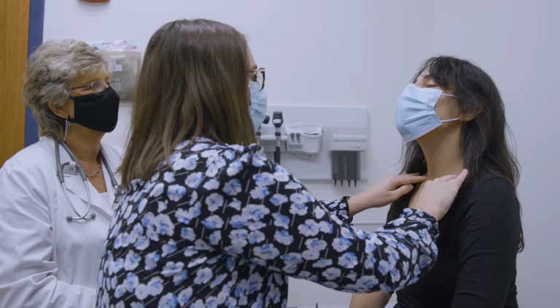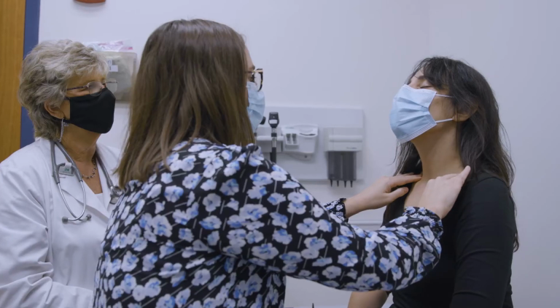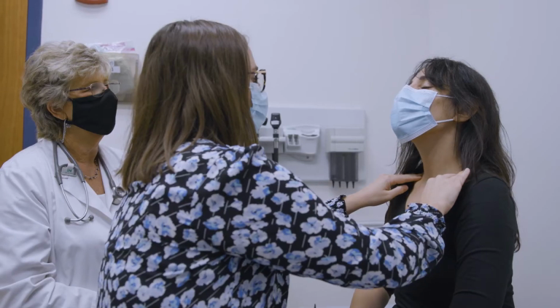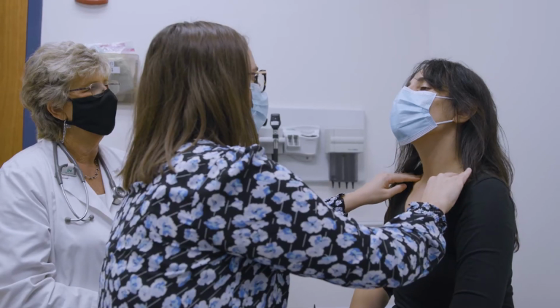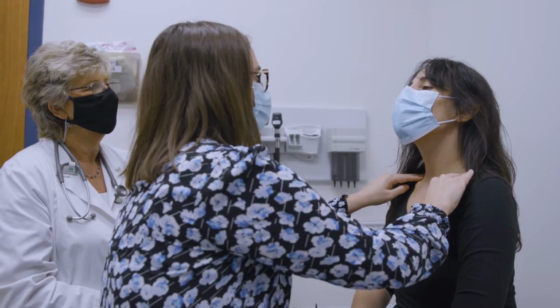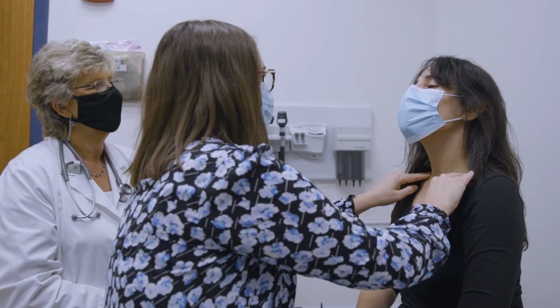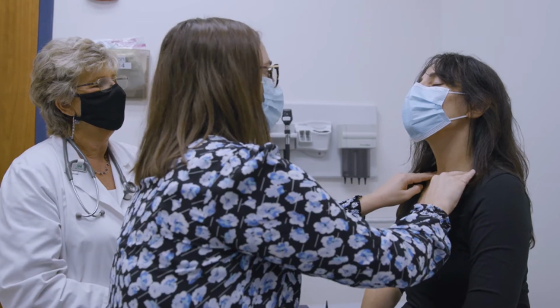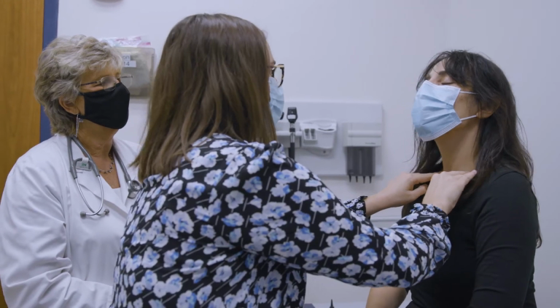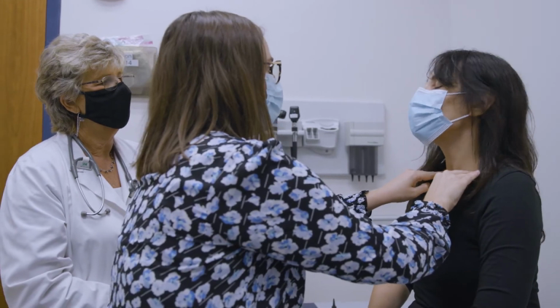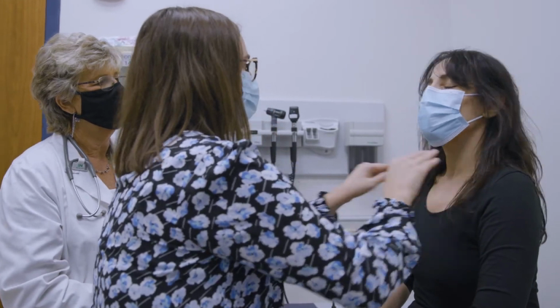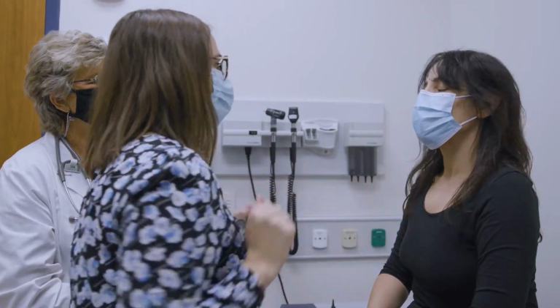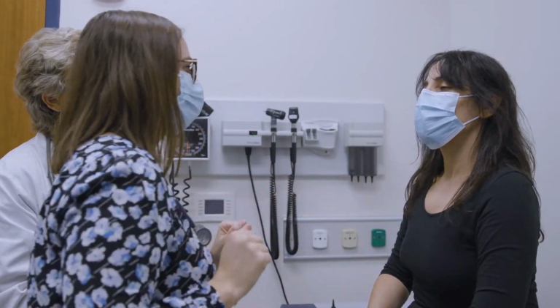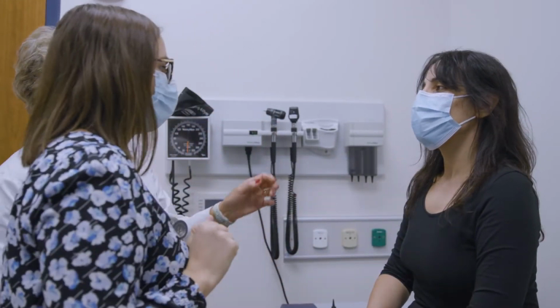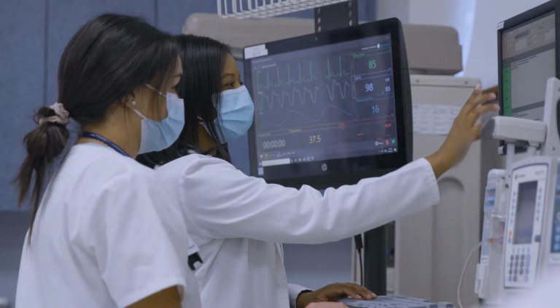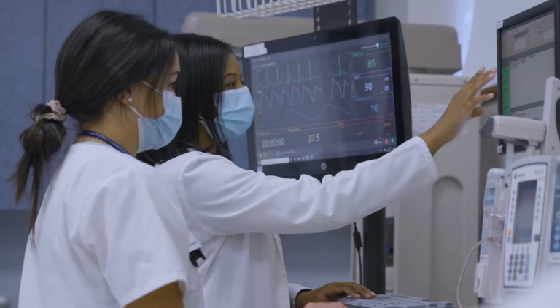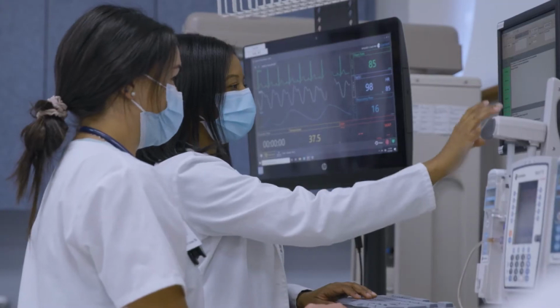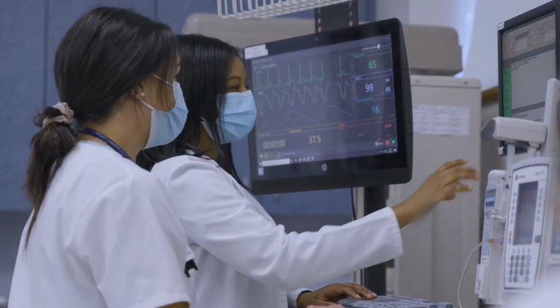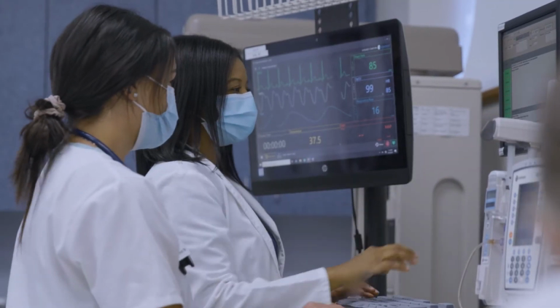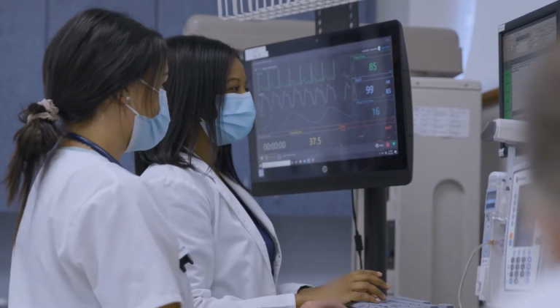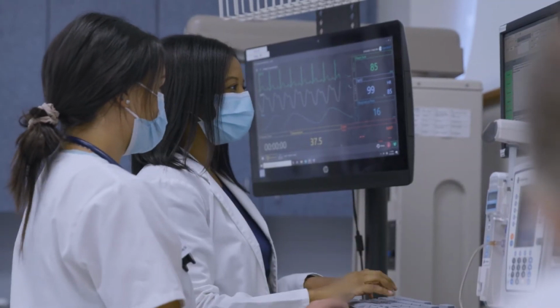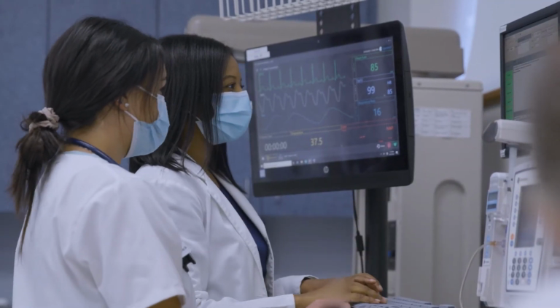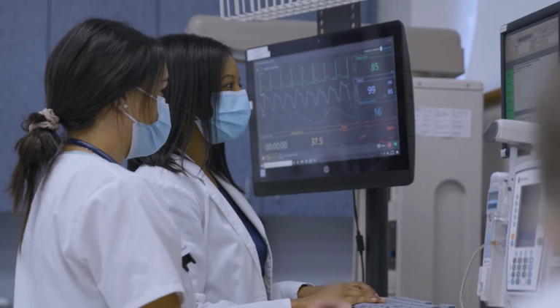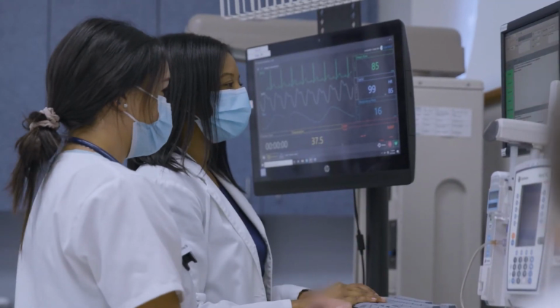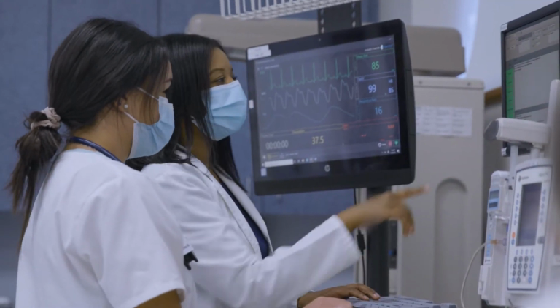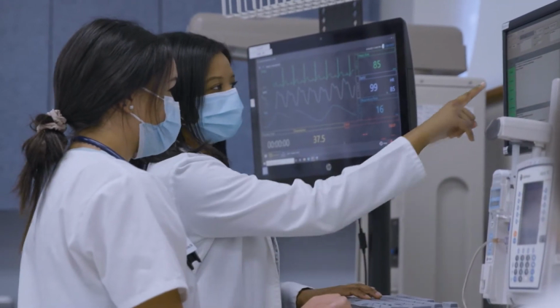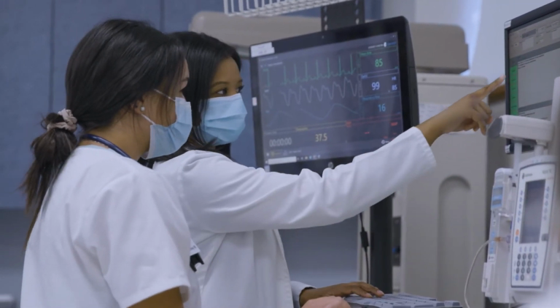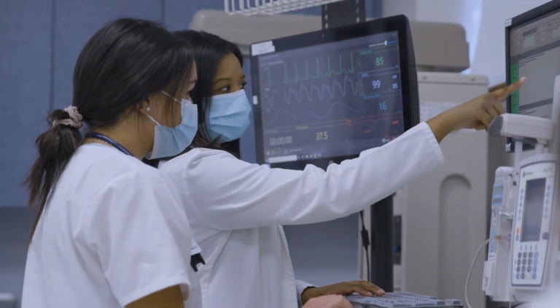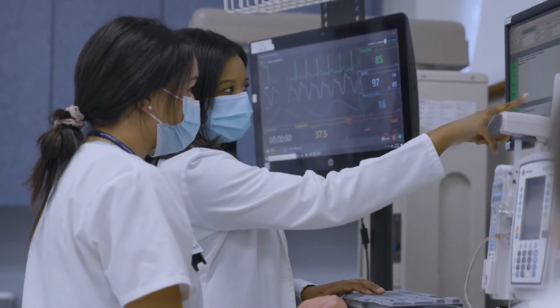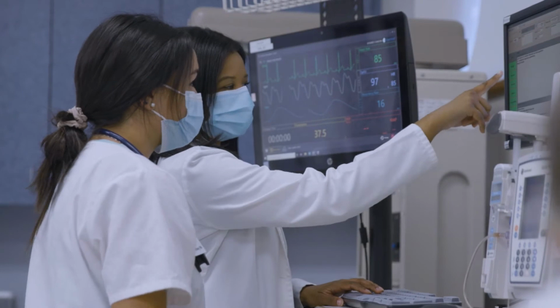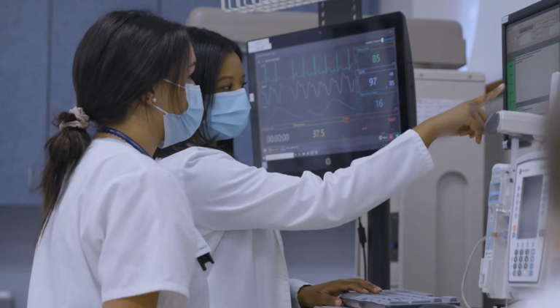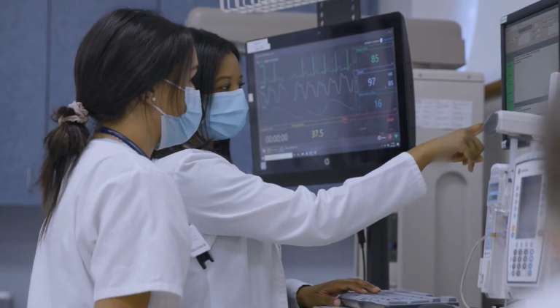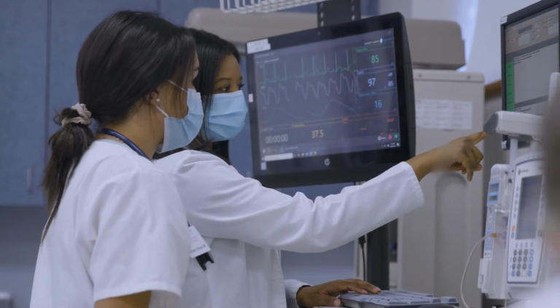They are critical thinkers who are talented, compassionate, inclusive practitioners with a solid clinical skill set for their practice.